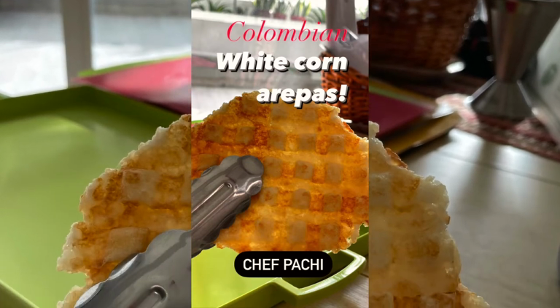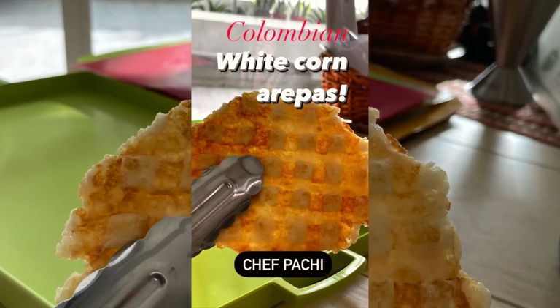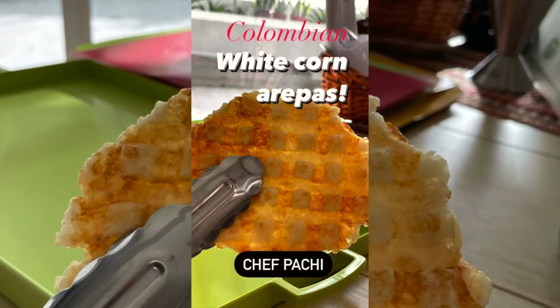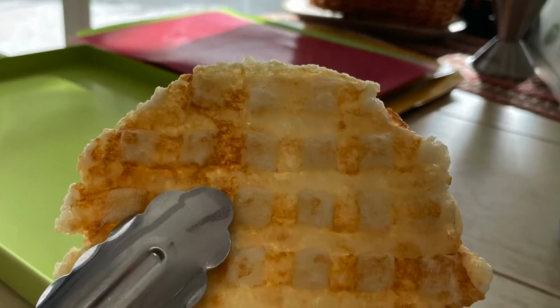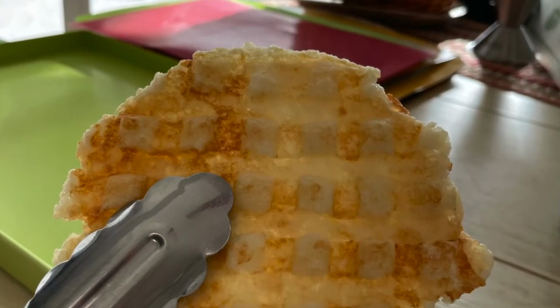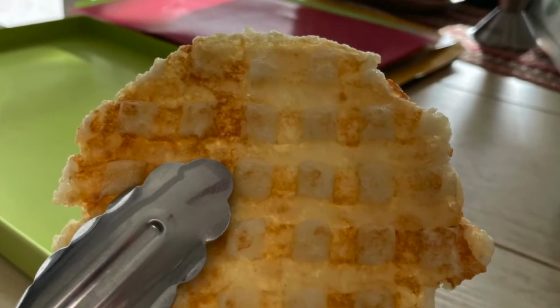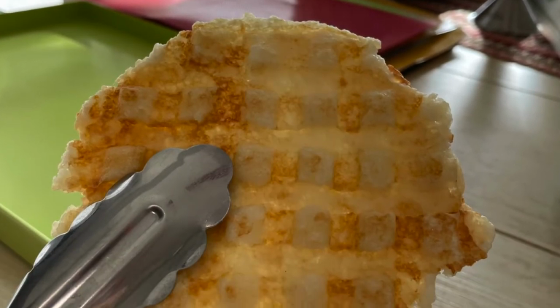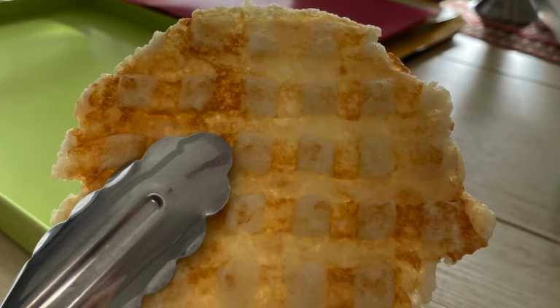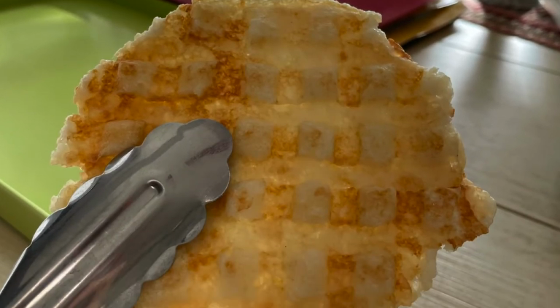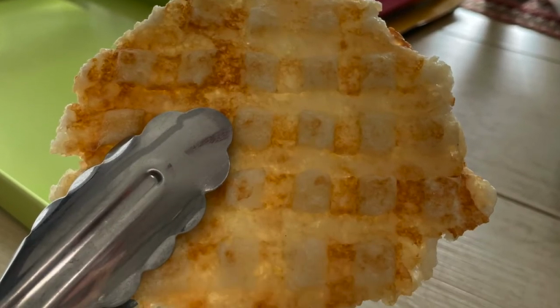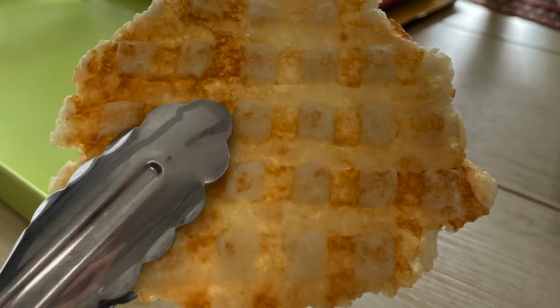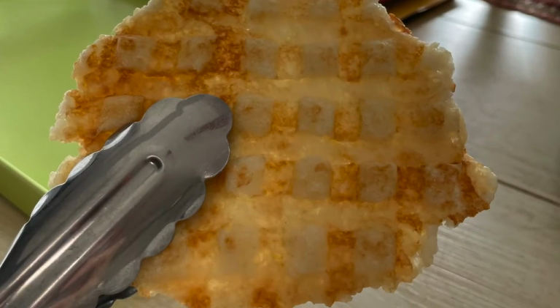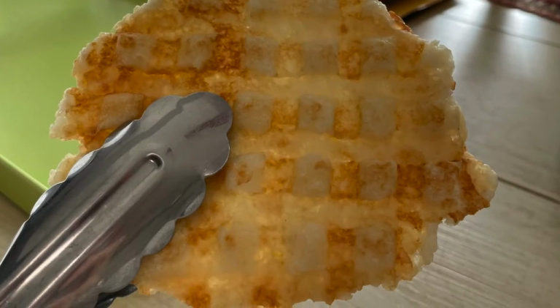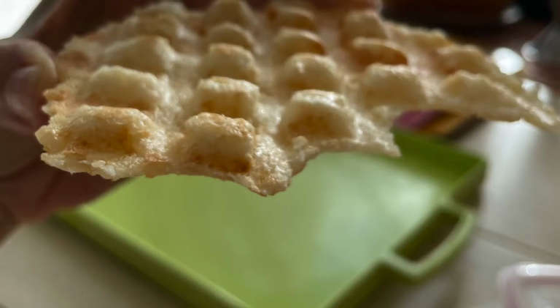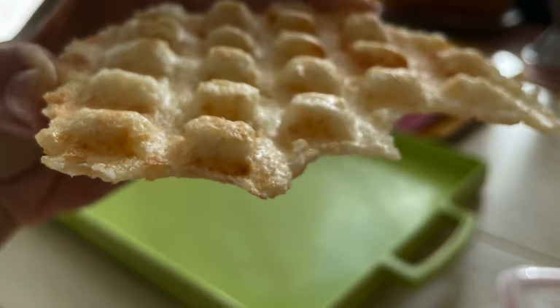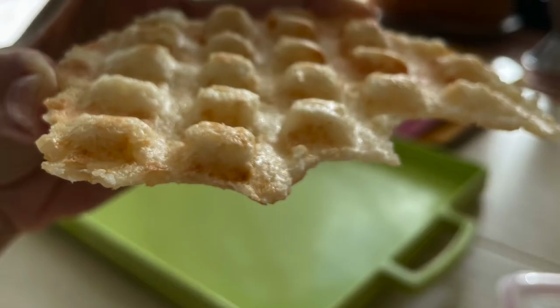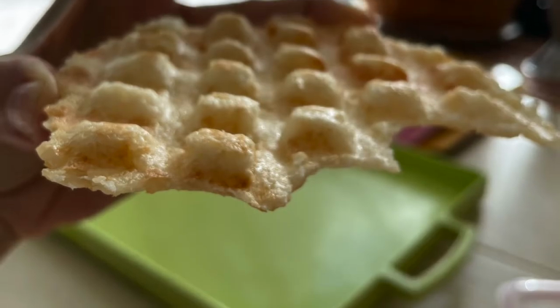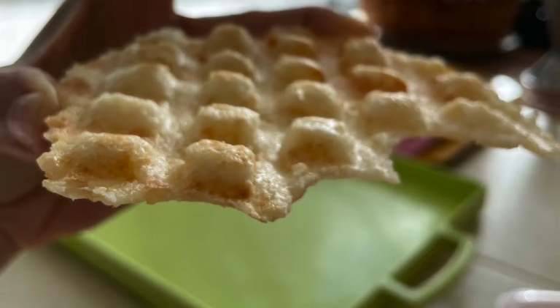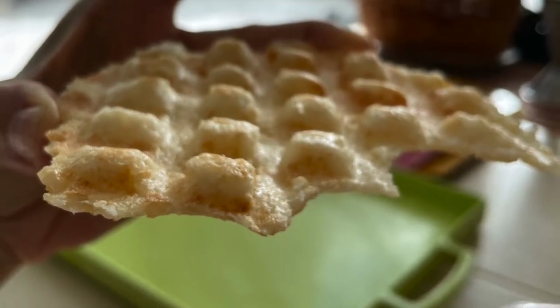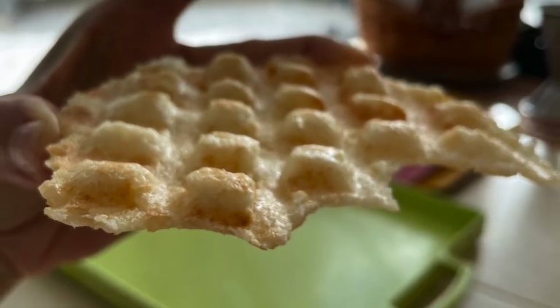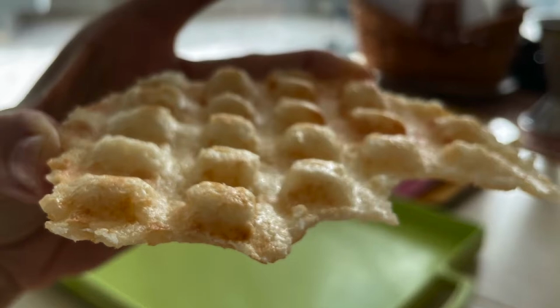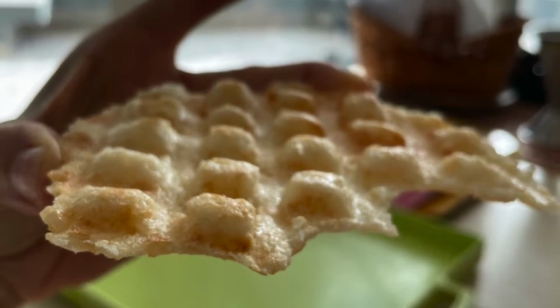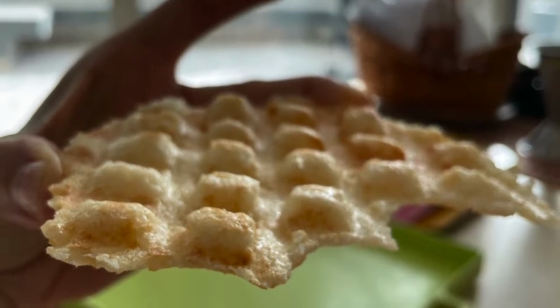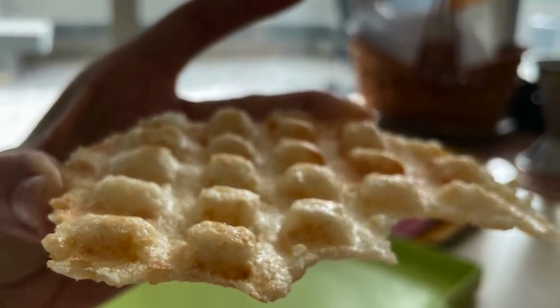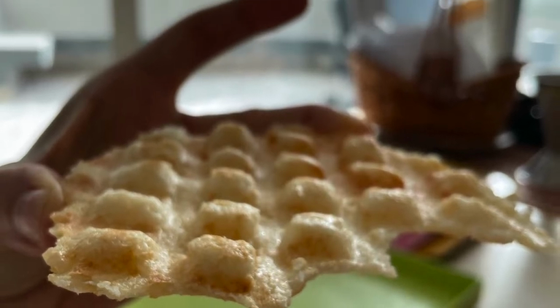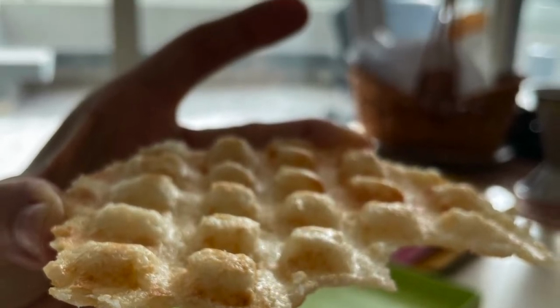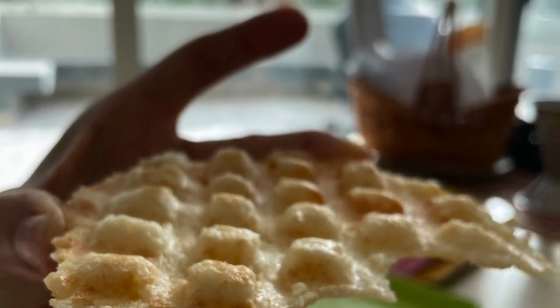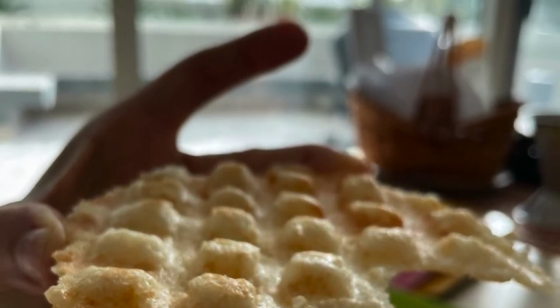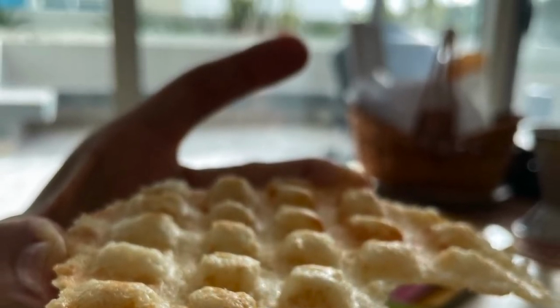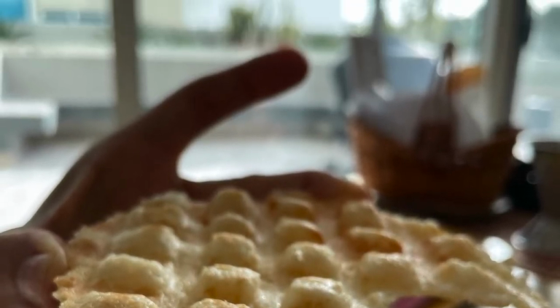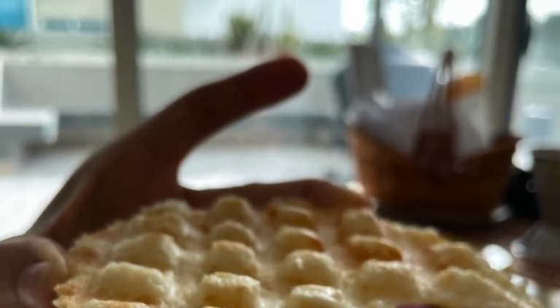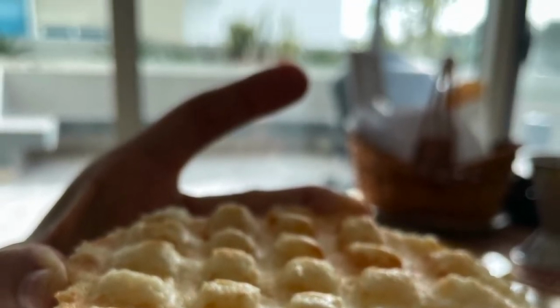Today with Chef Pachi, traditional corn arepas from Colombia, like at the movies.